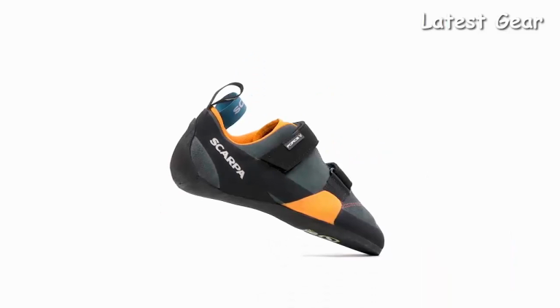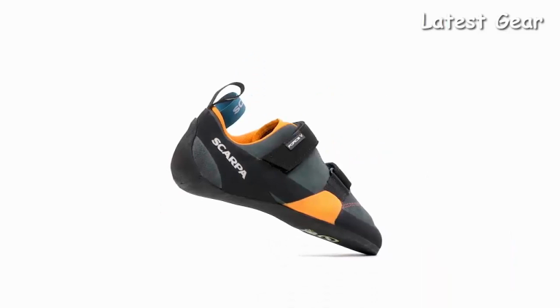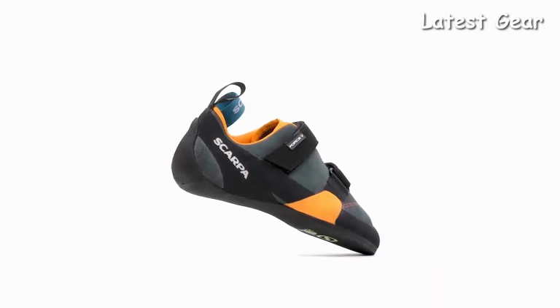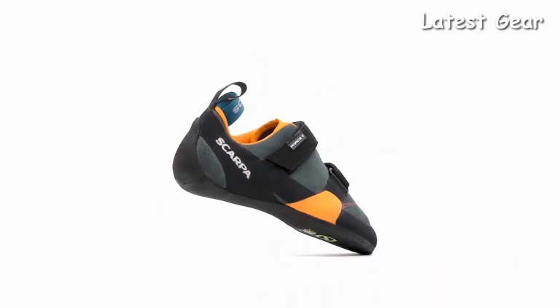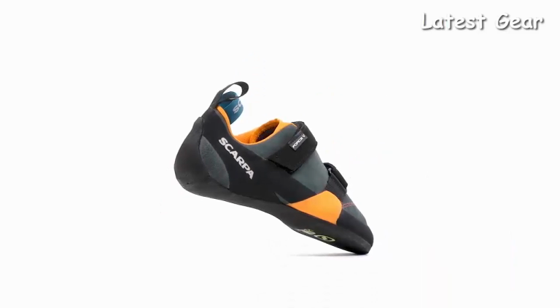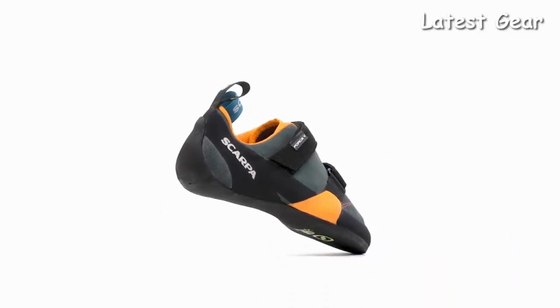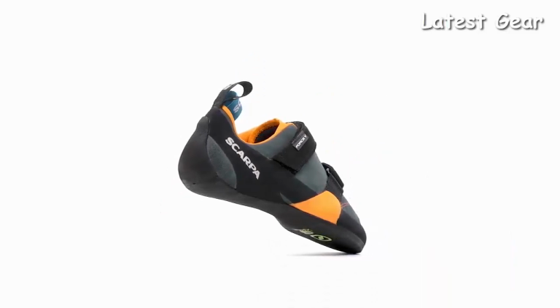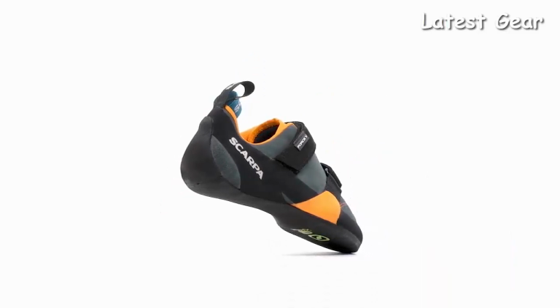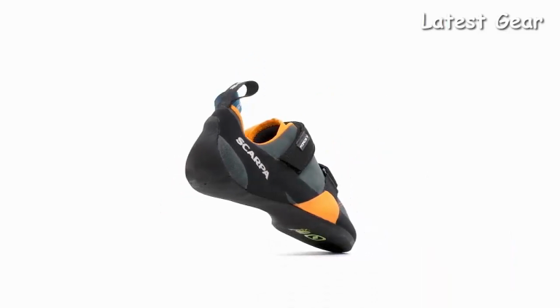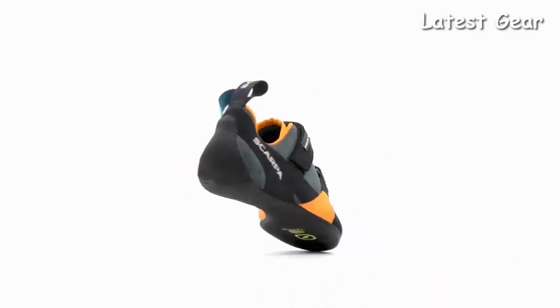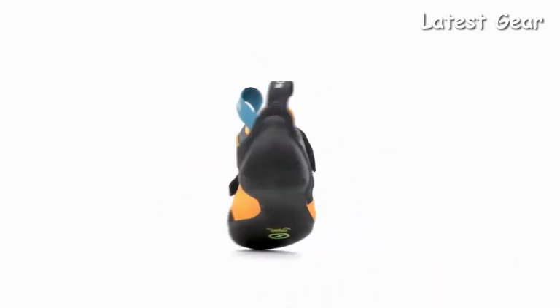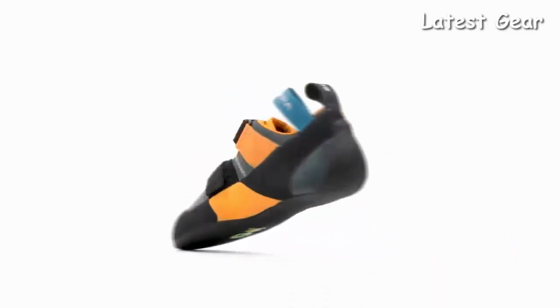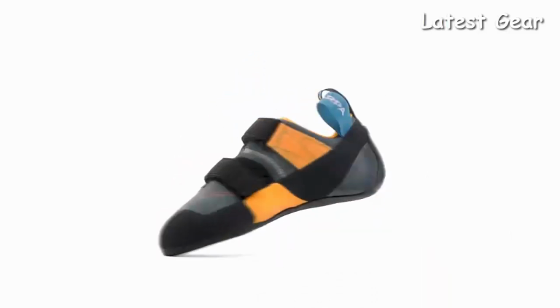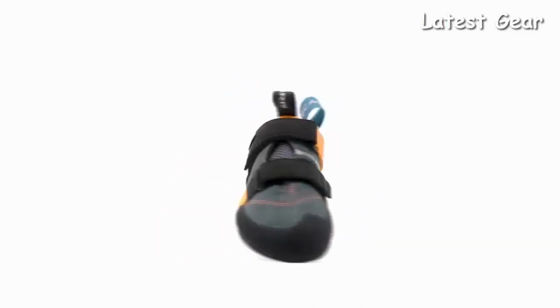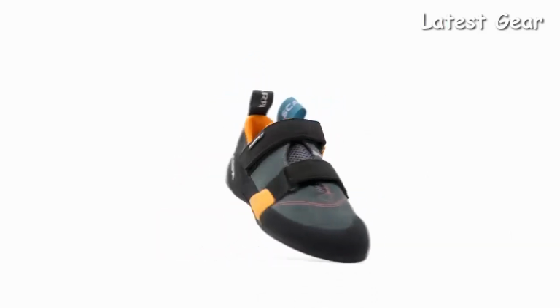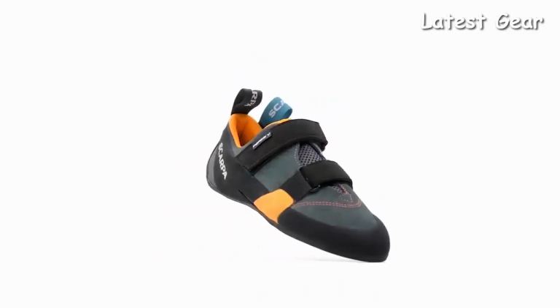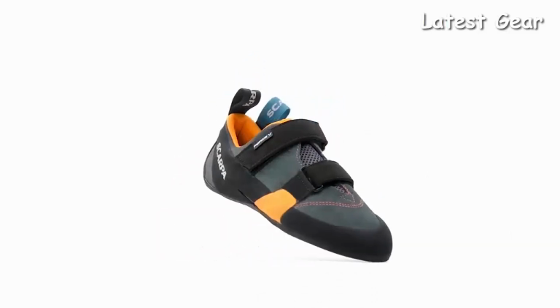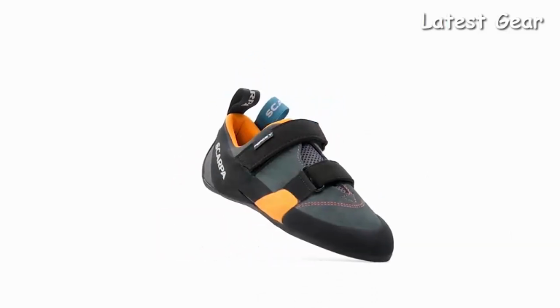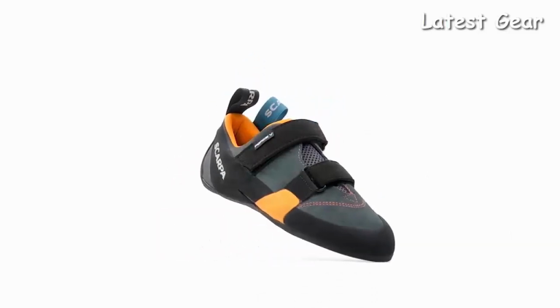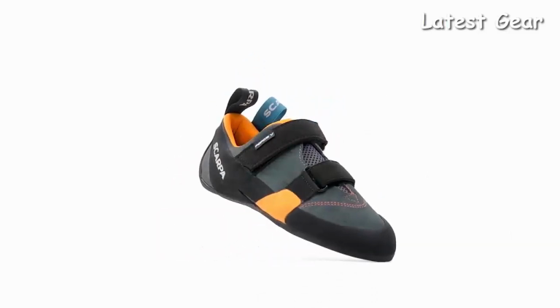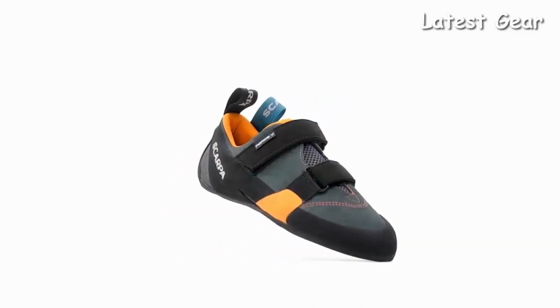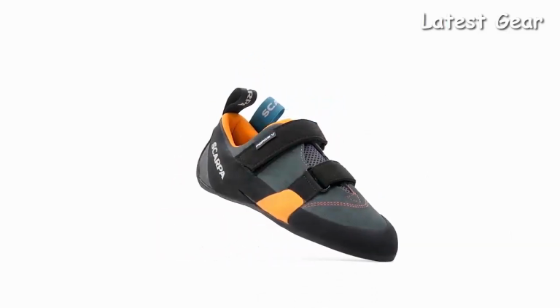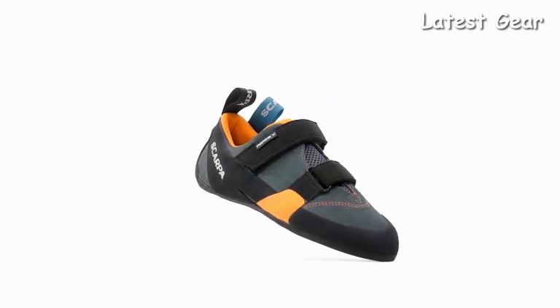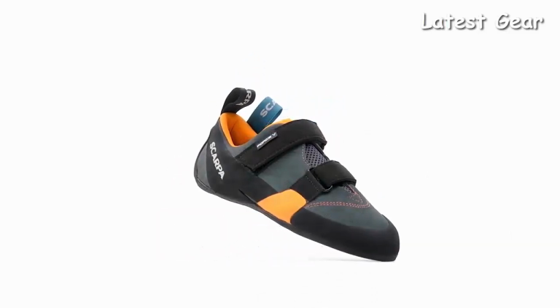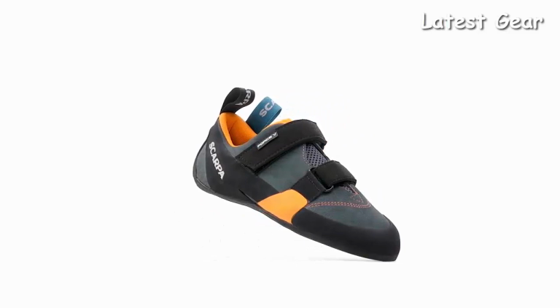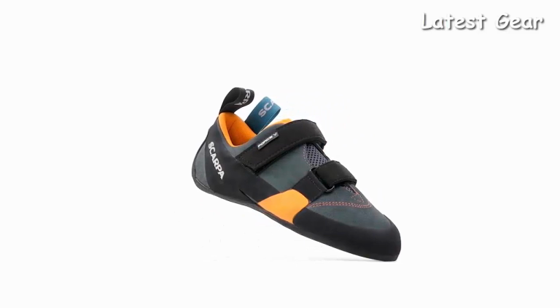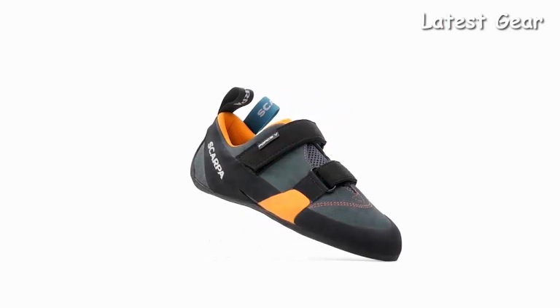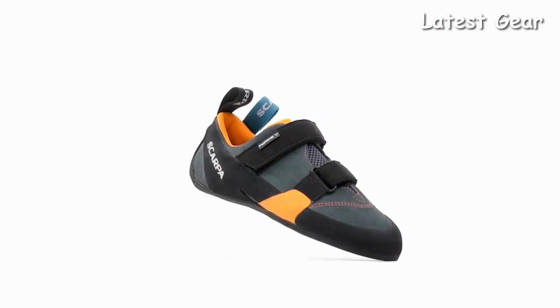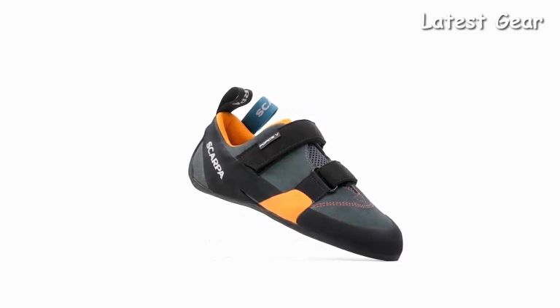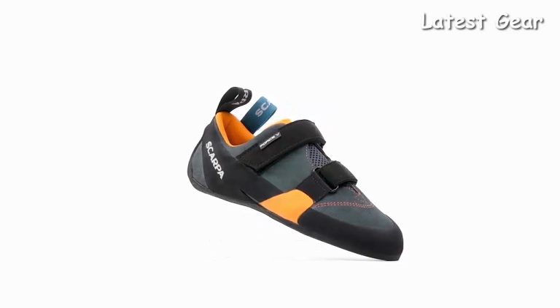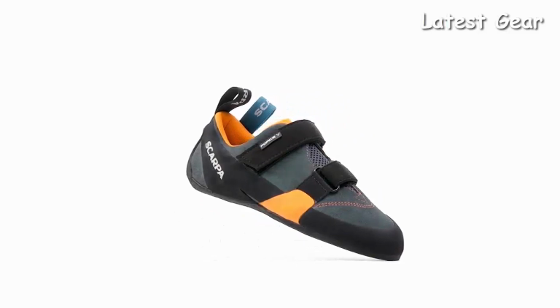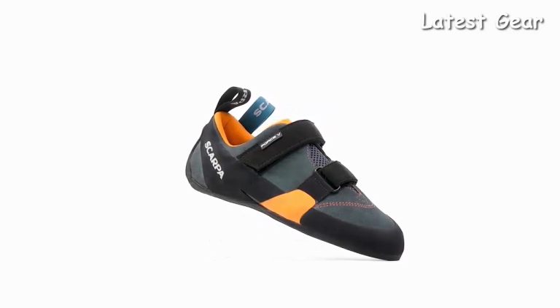Handmade in Italy, the Force V strikes the perfect balance between all-day comfort and superior climbing performance.